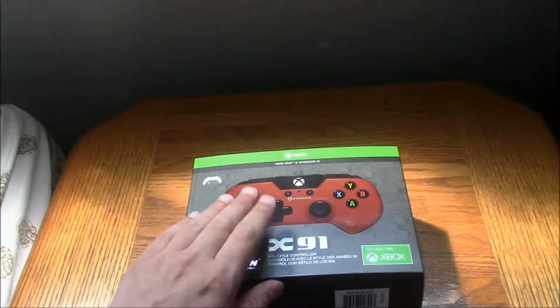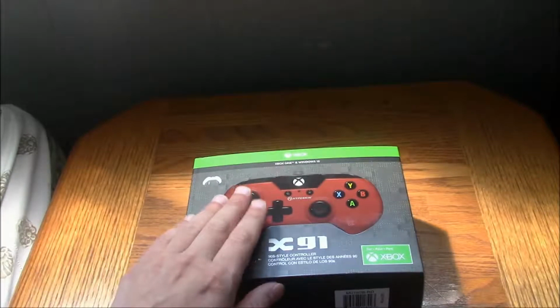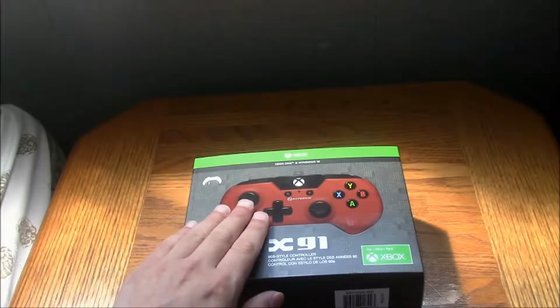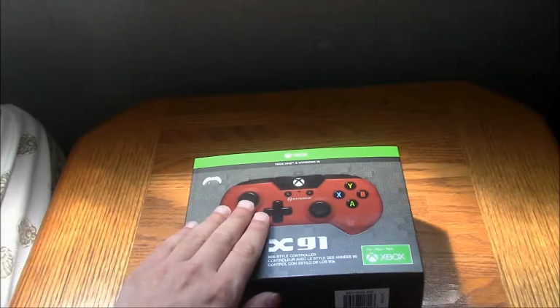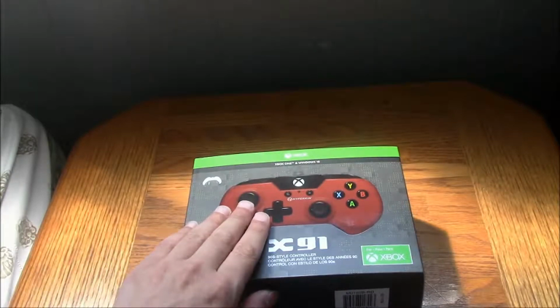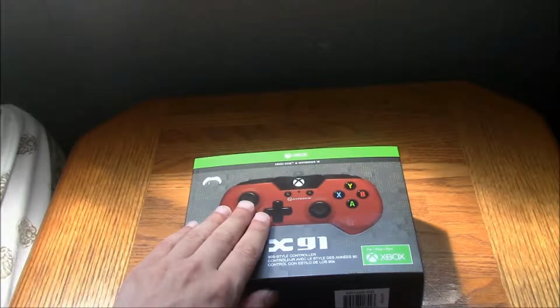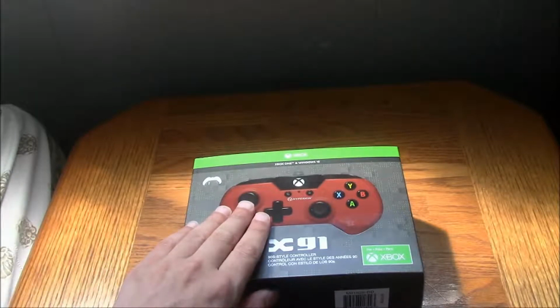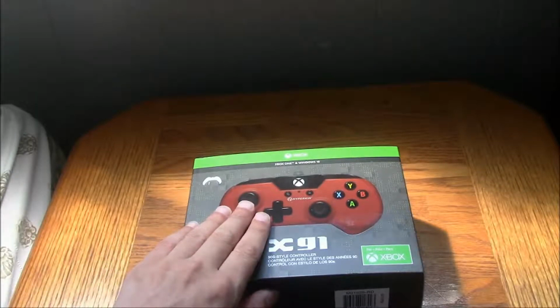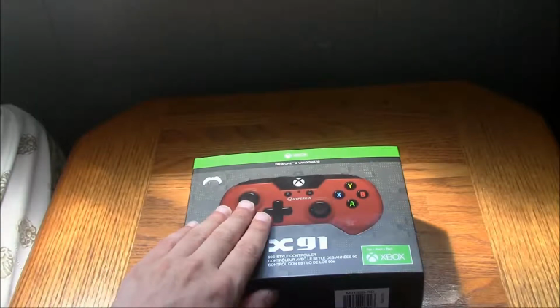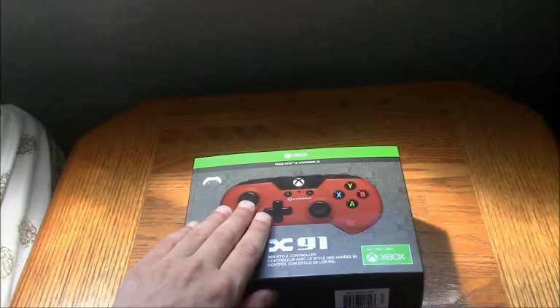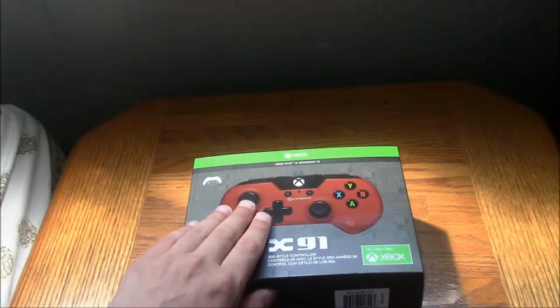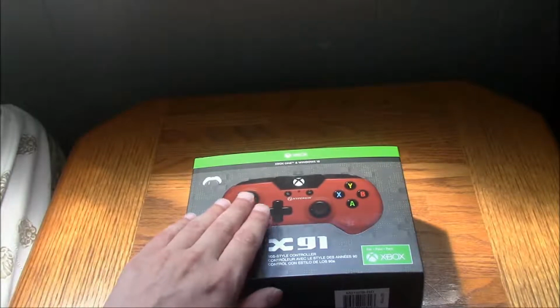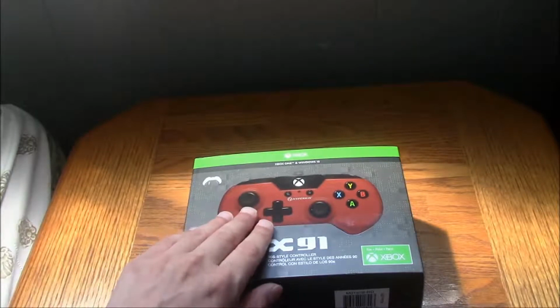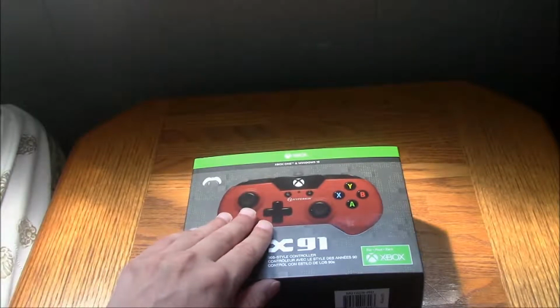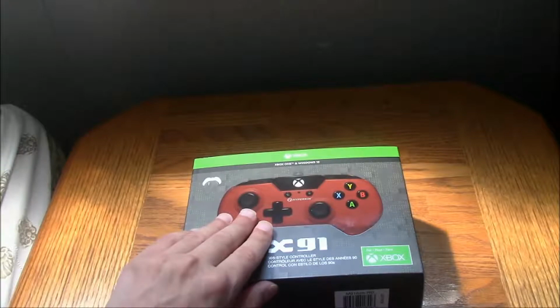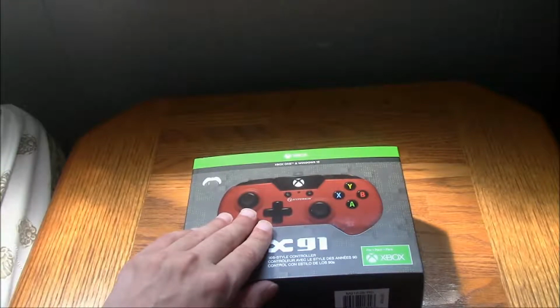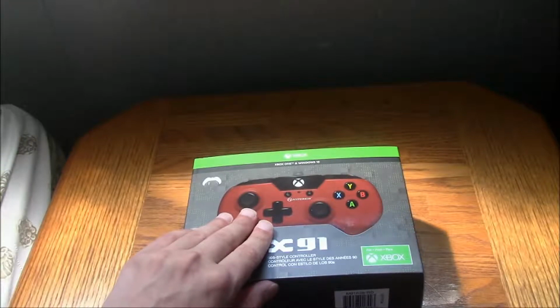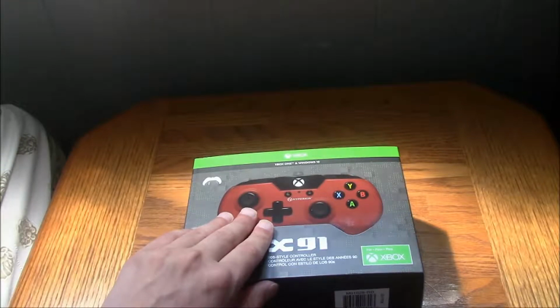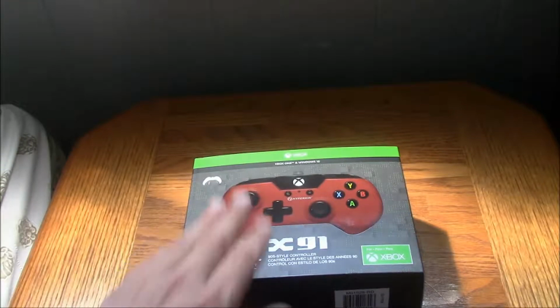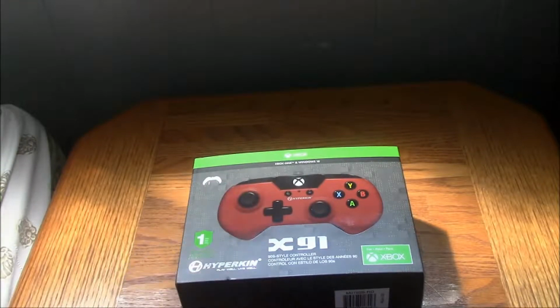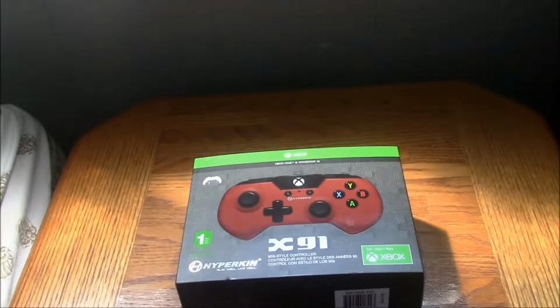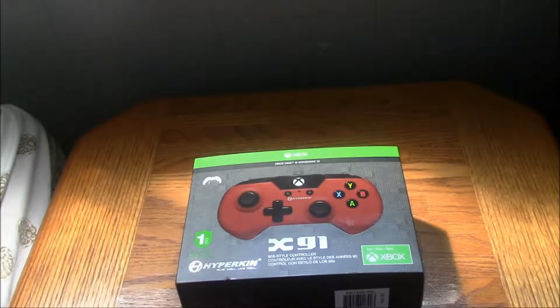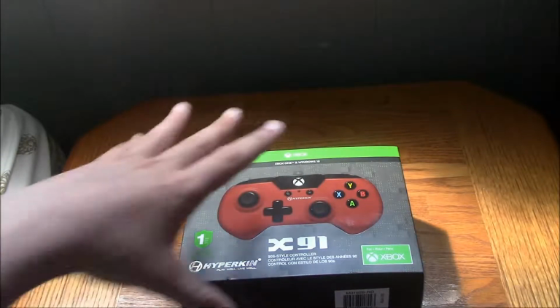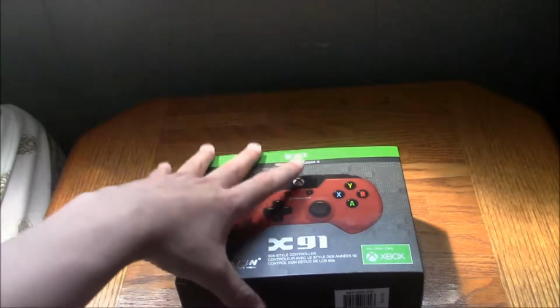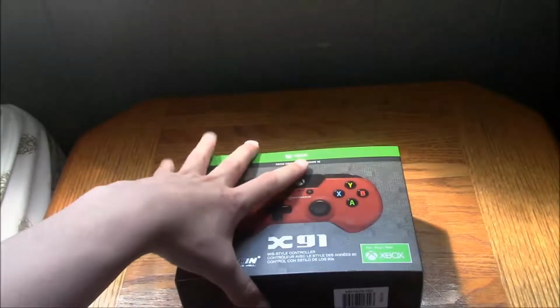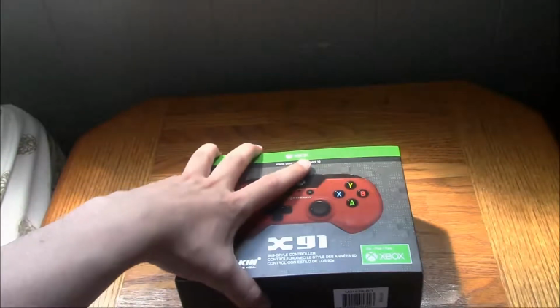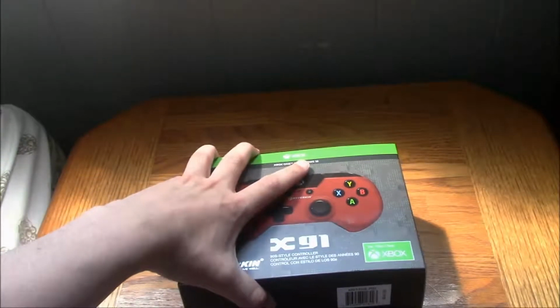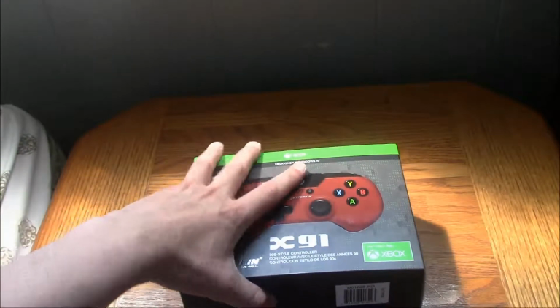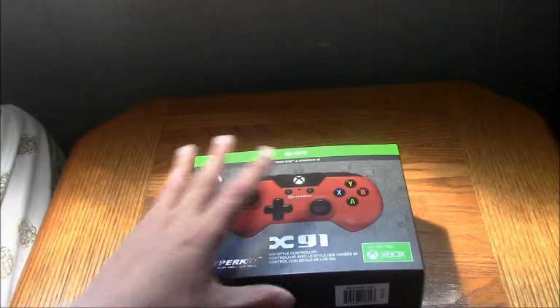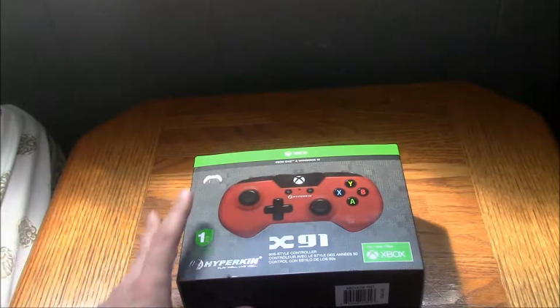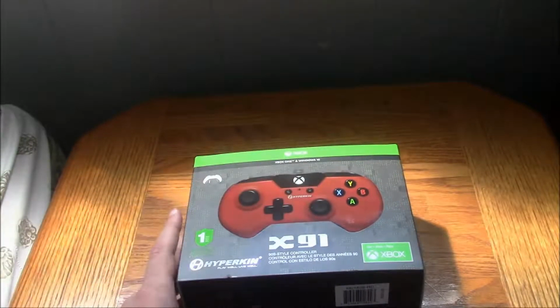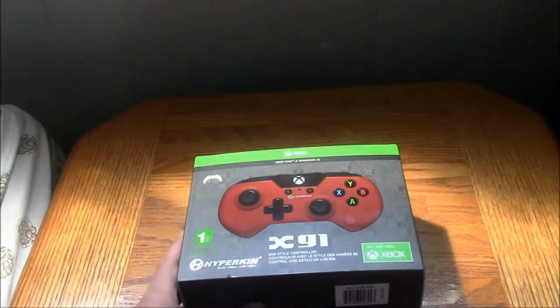This here controller — I like it. I like the red design. I like it overall in general. I'm just gonna get into it.